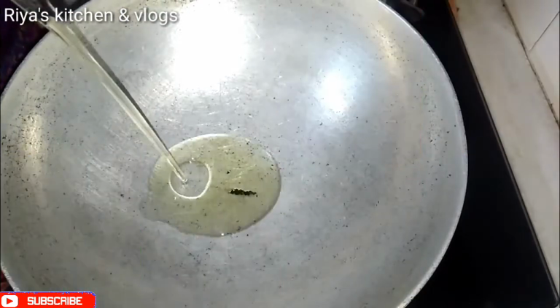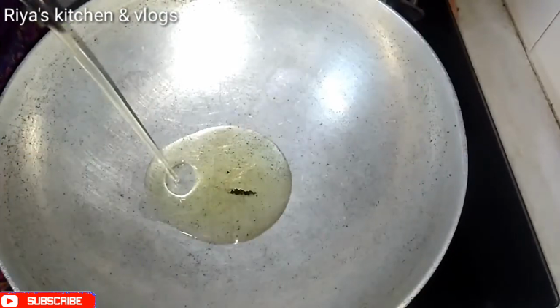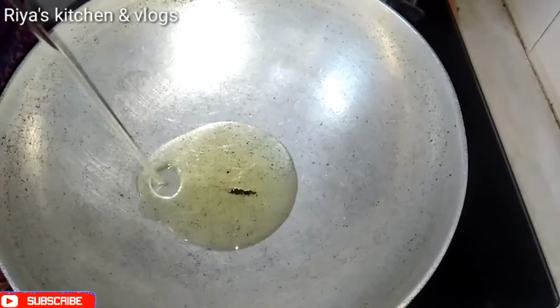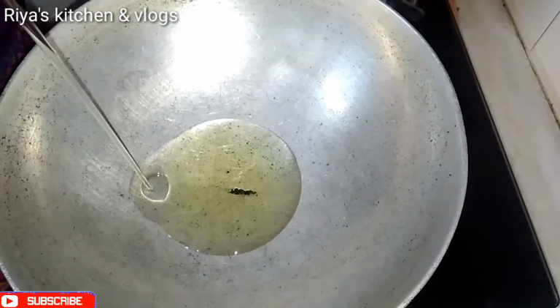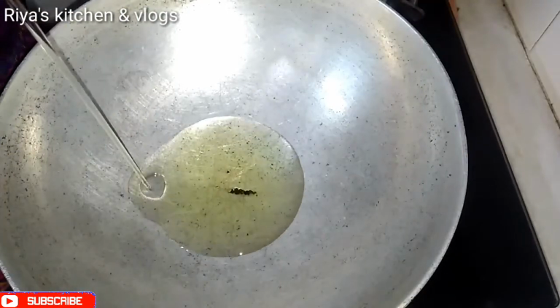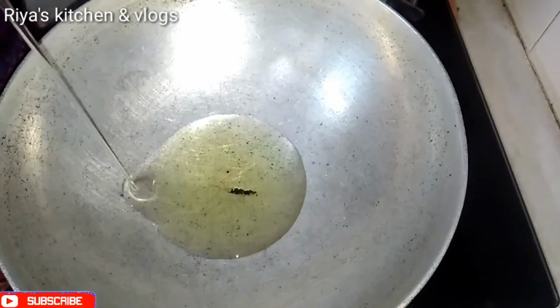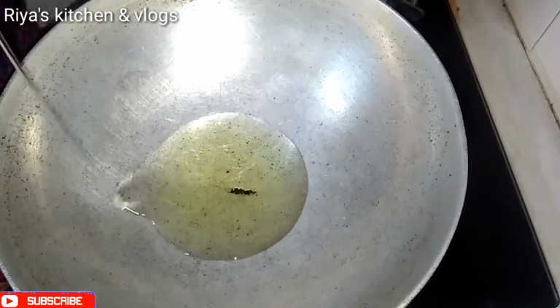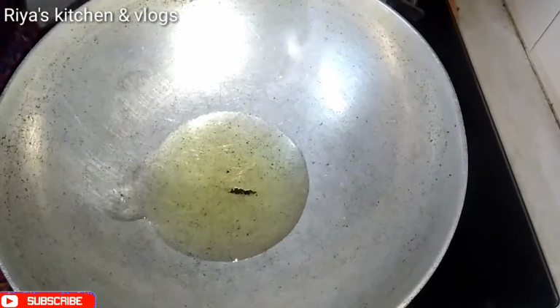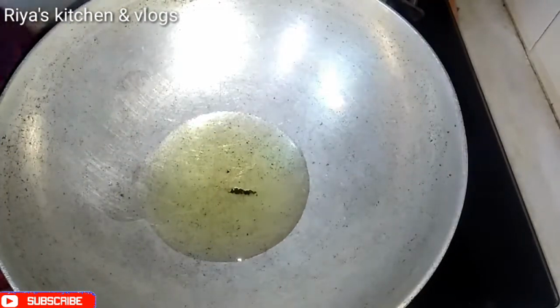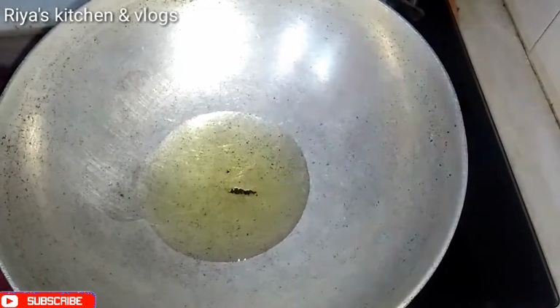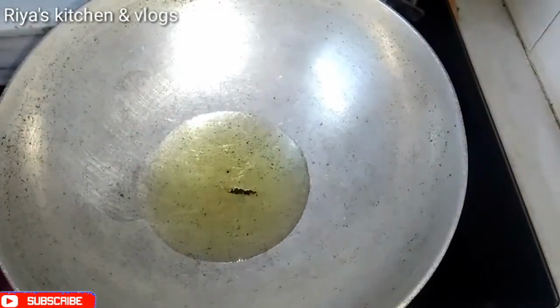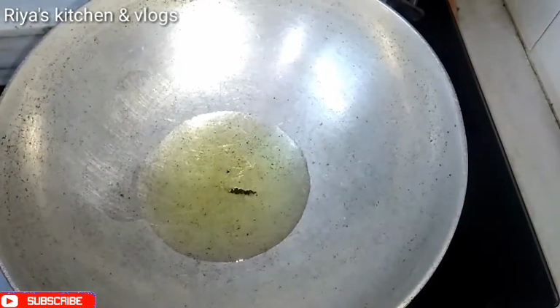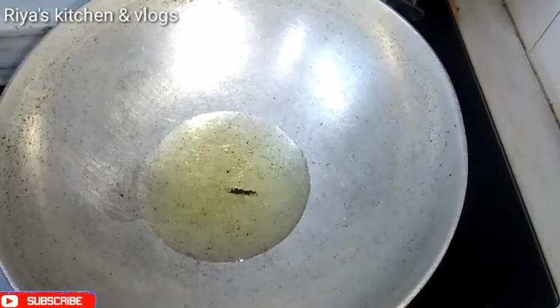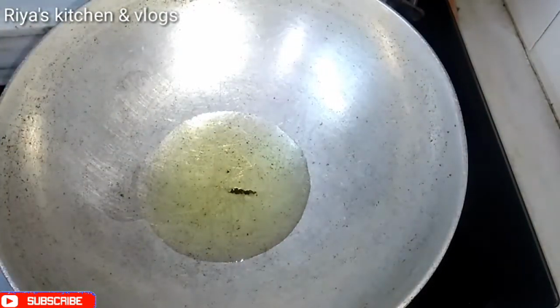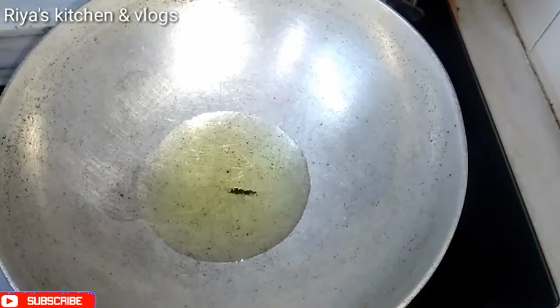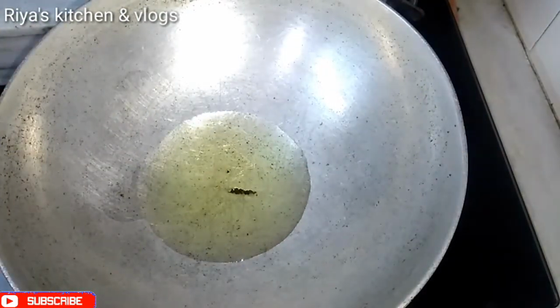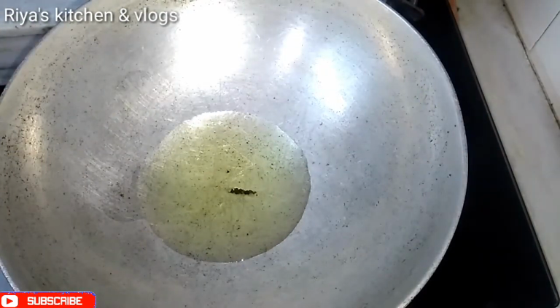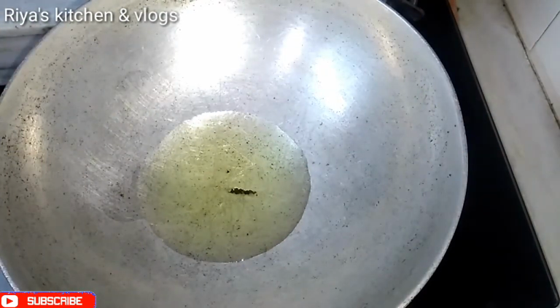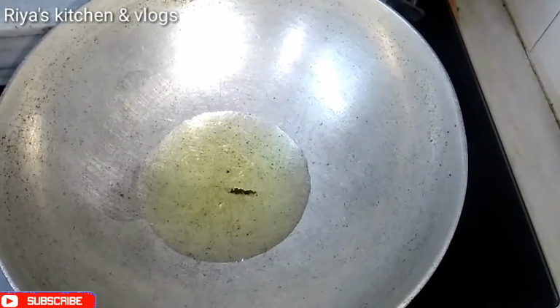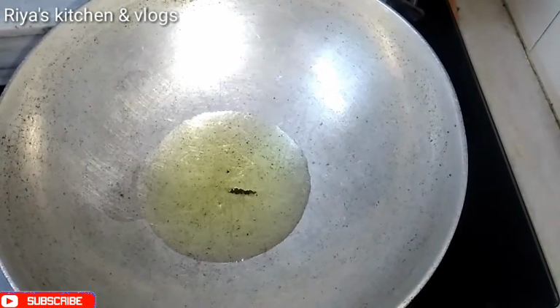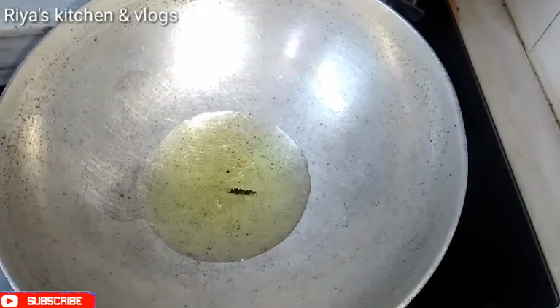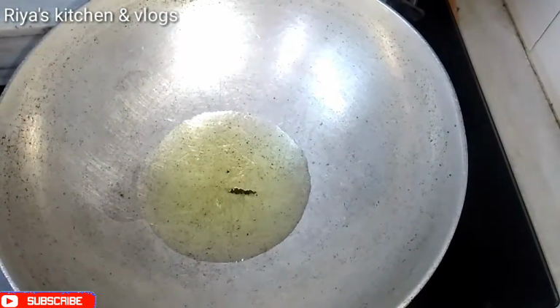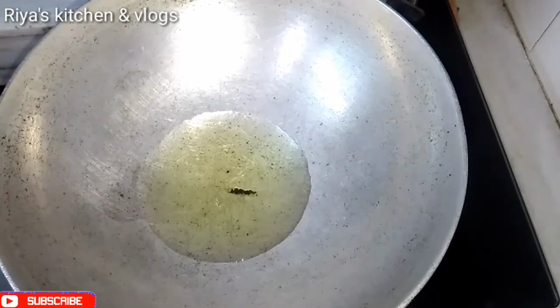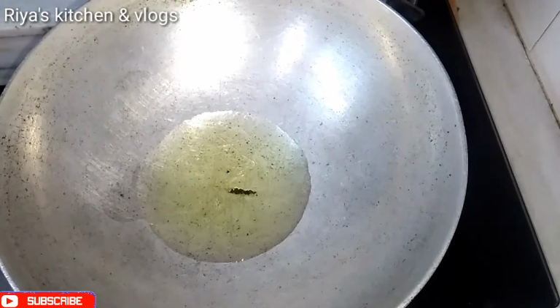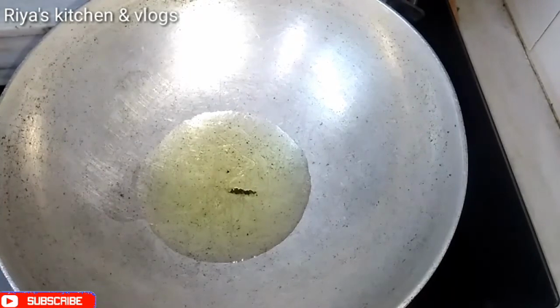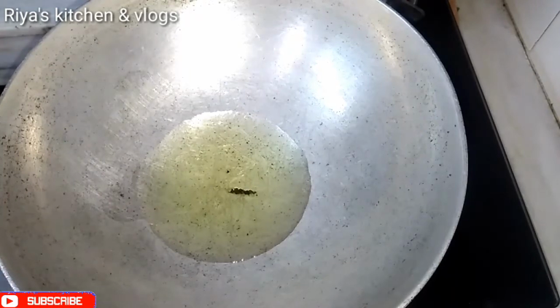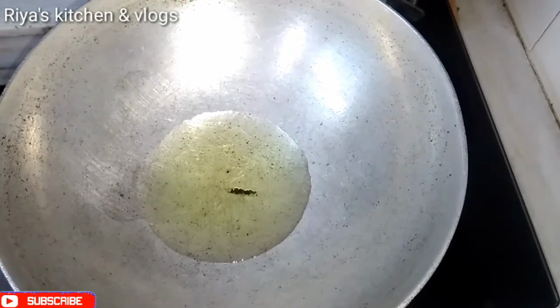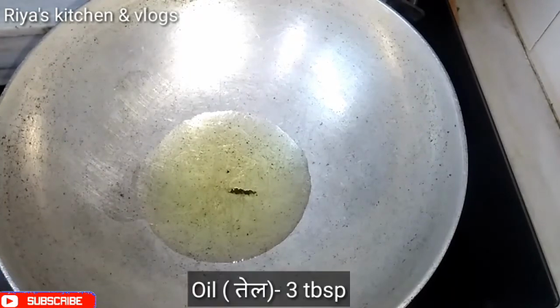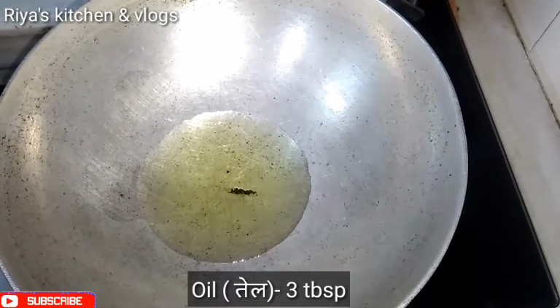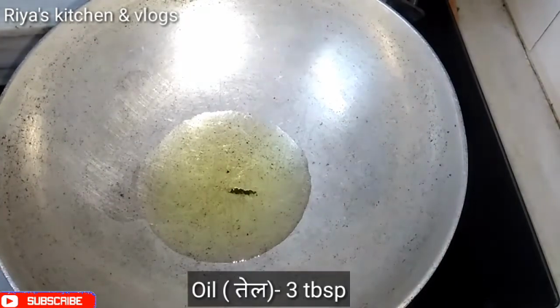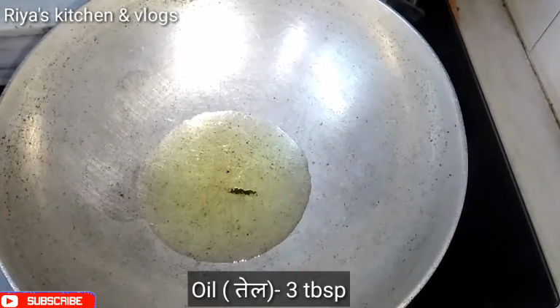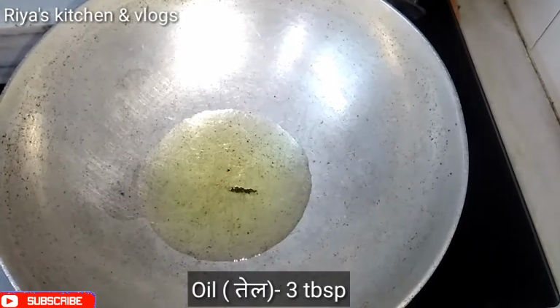First, we will take this vegetable and we will add oil in it. I am using vegetable oil, and you can use any oil in it.